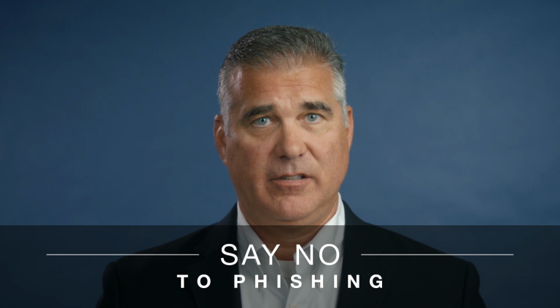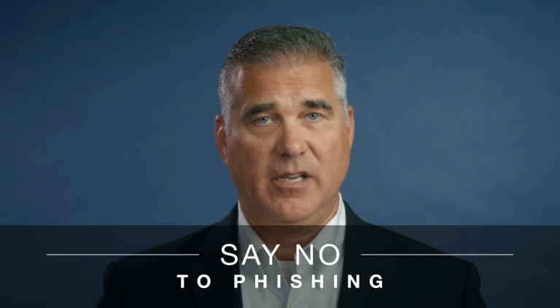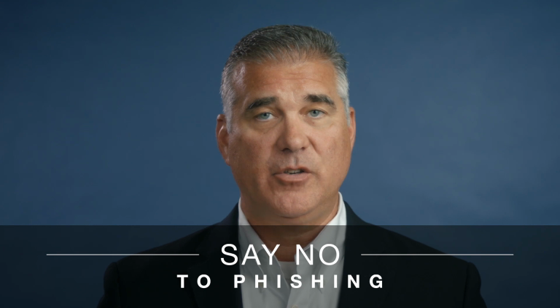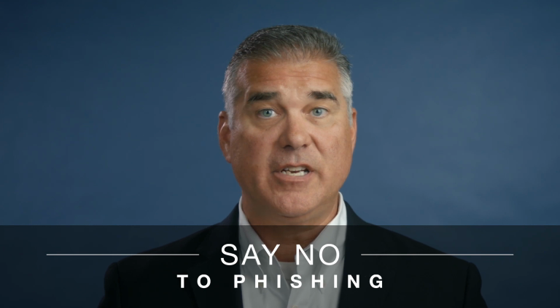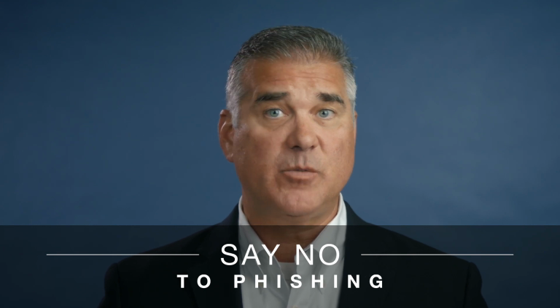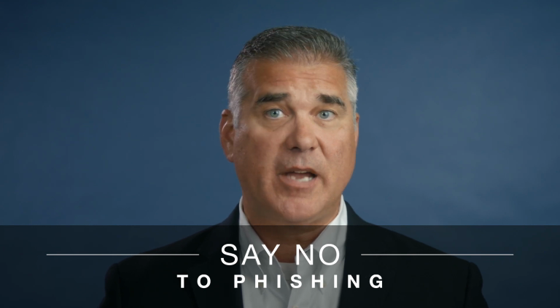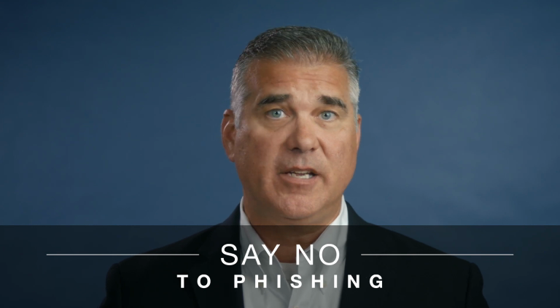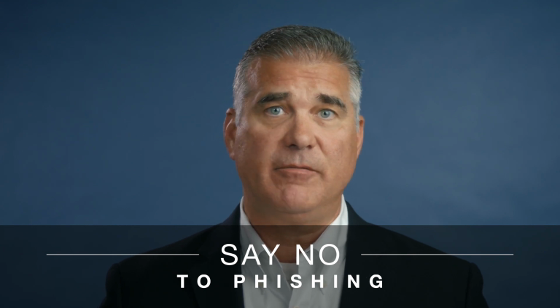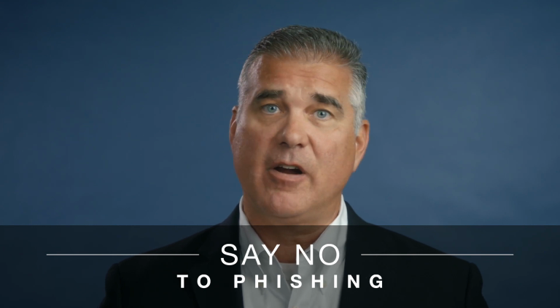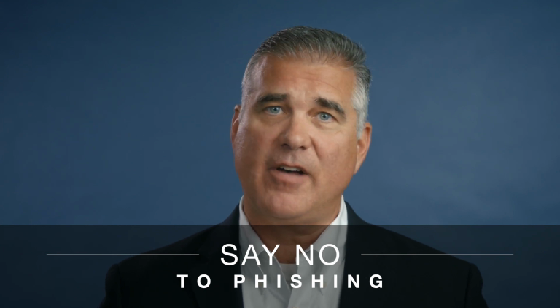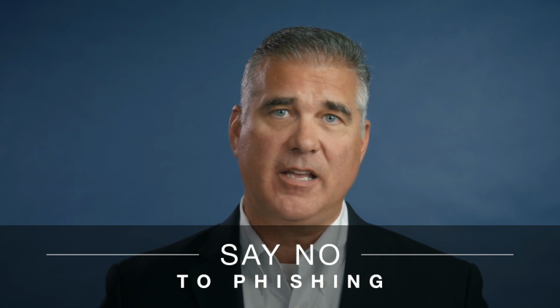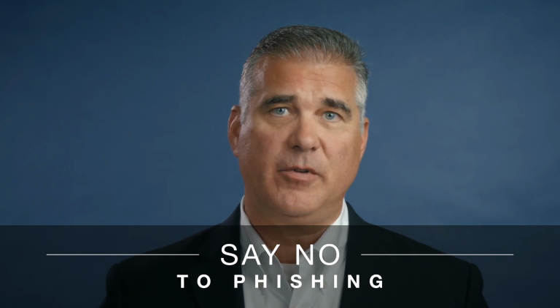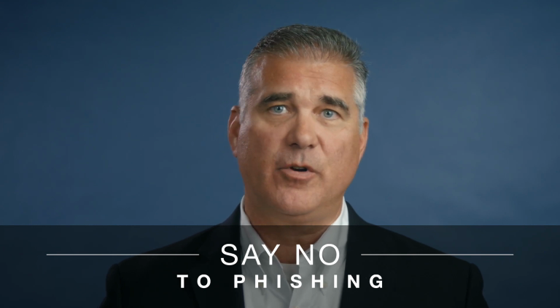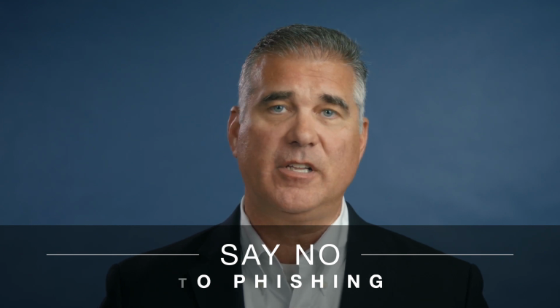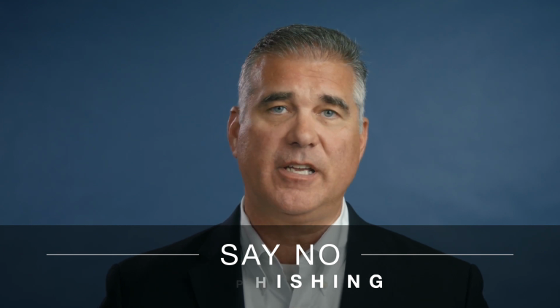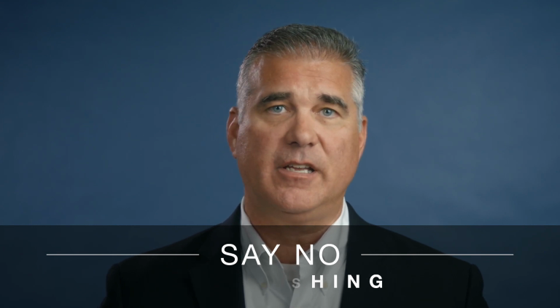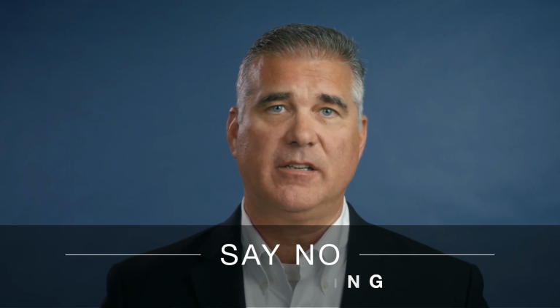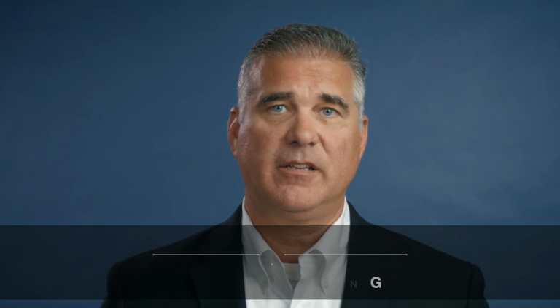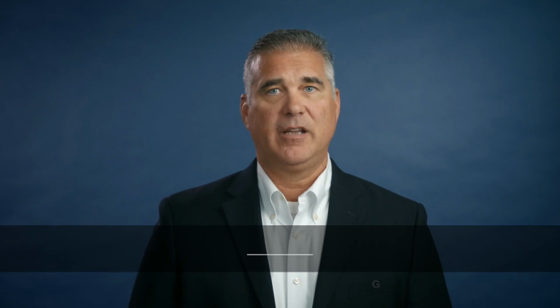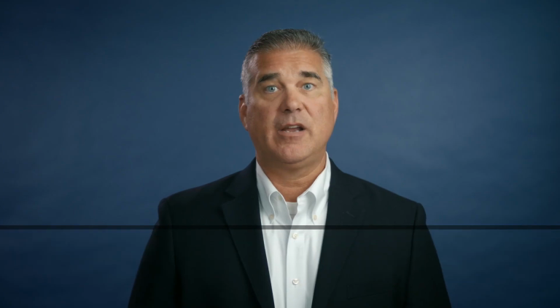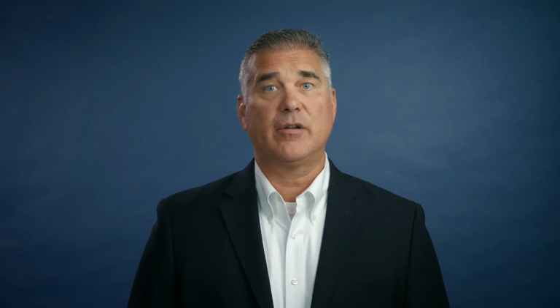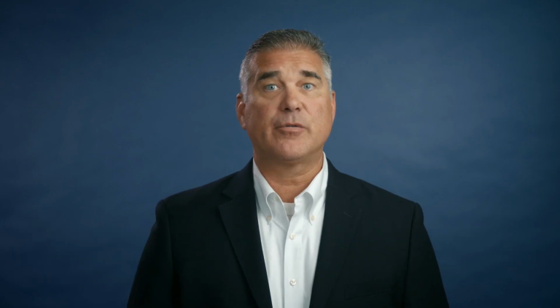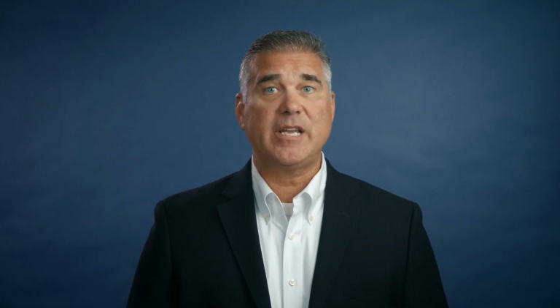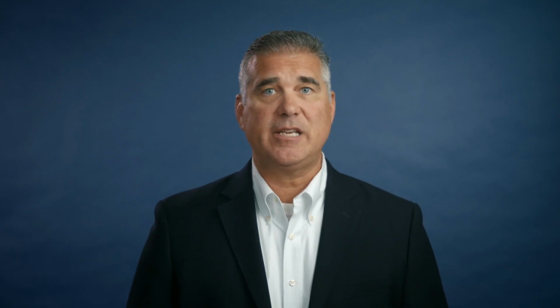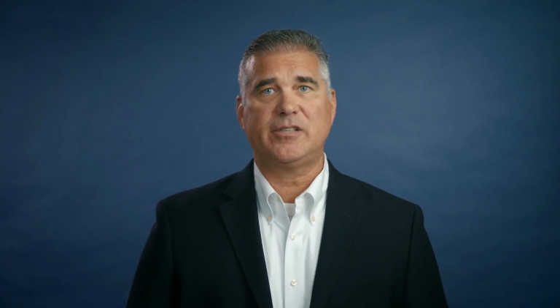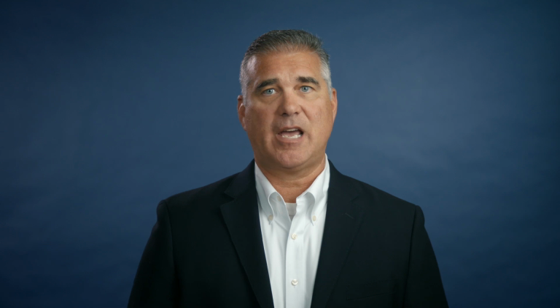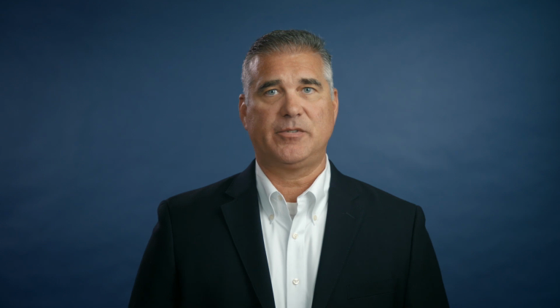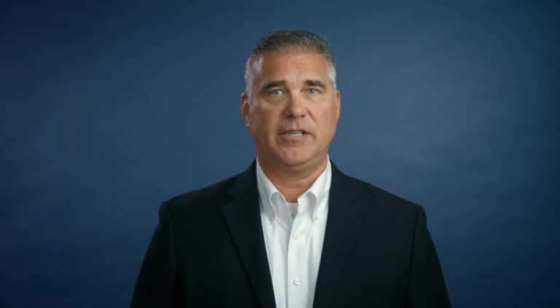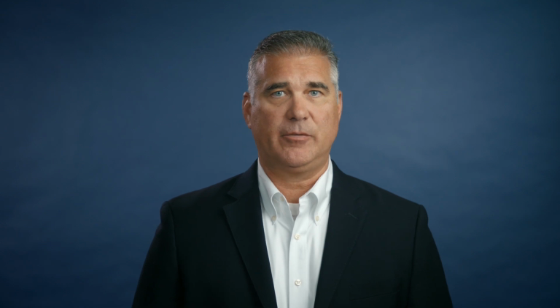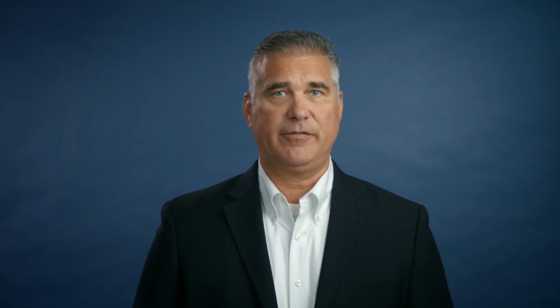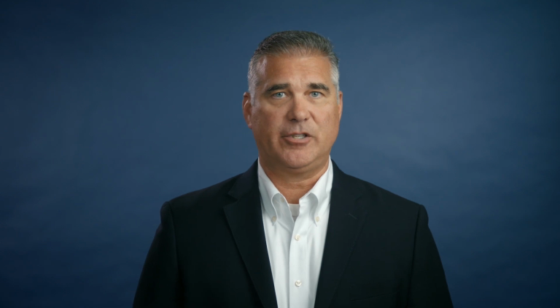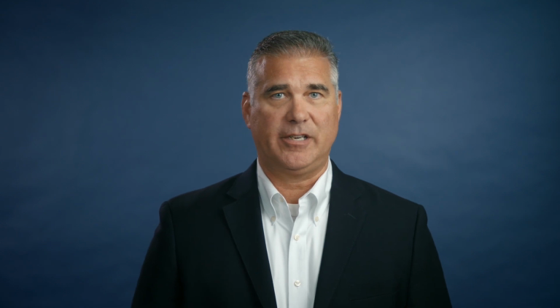If you didn't expect it, verify it before you click it. Here are three easy steps to deal with phishing.